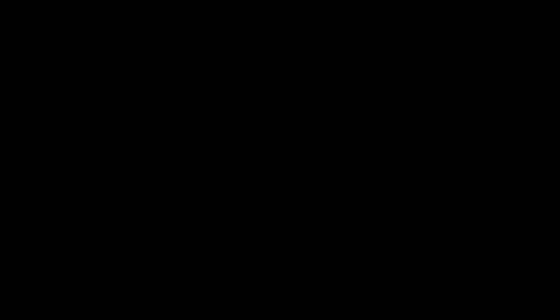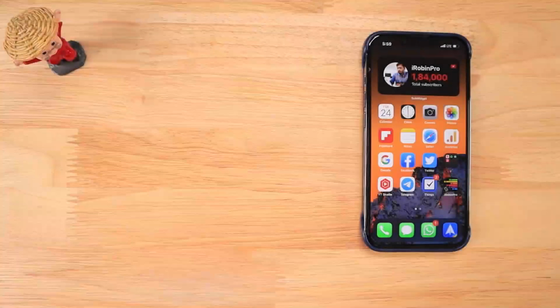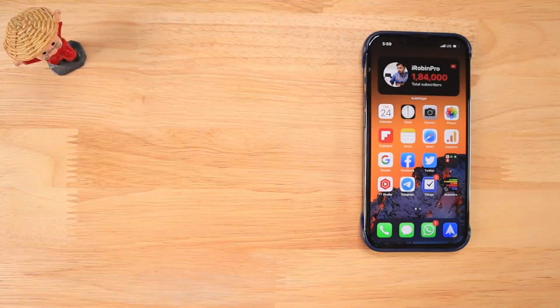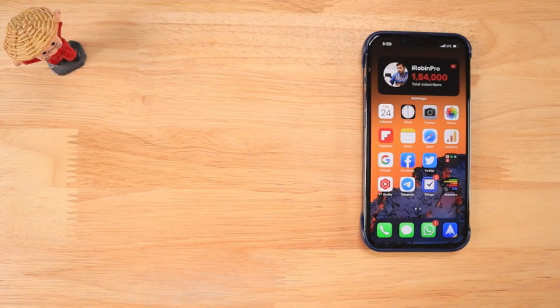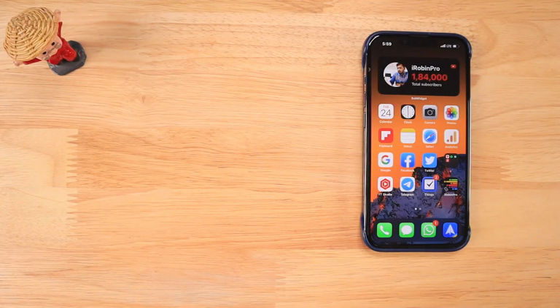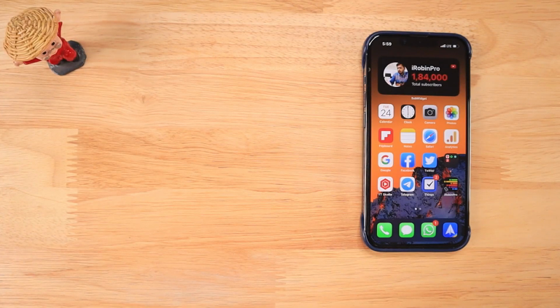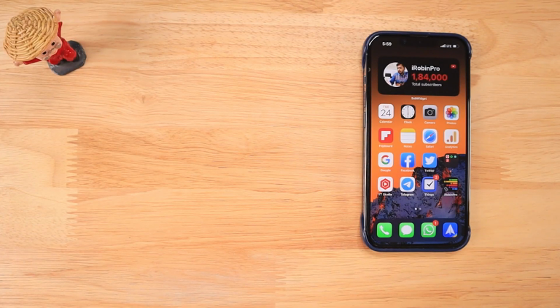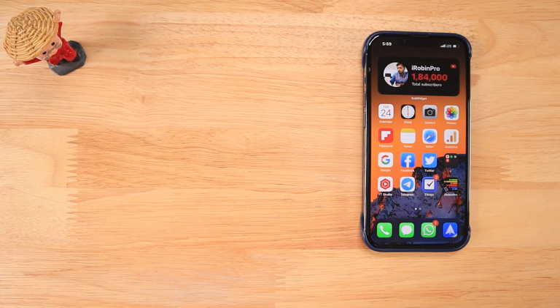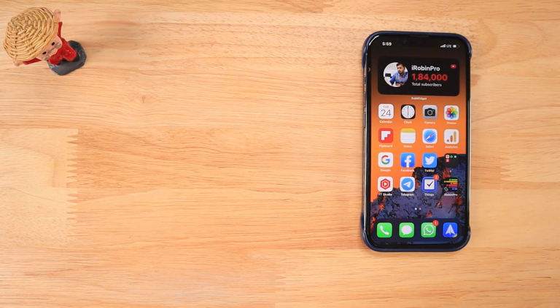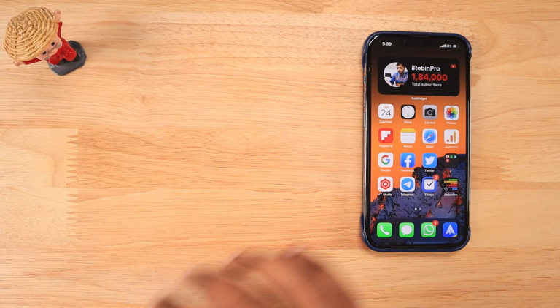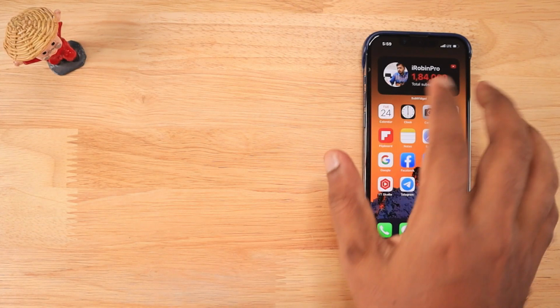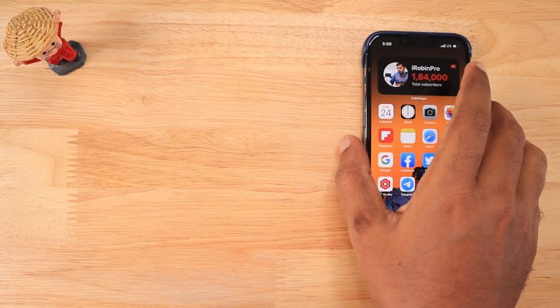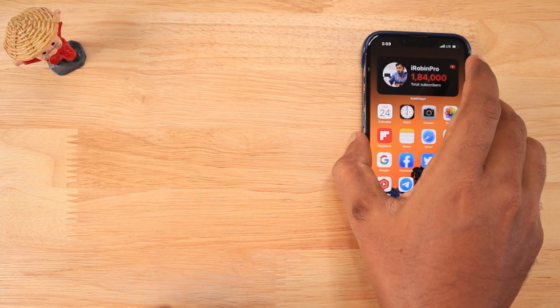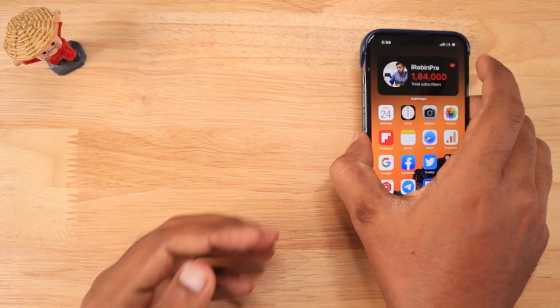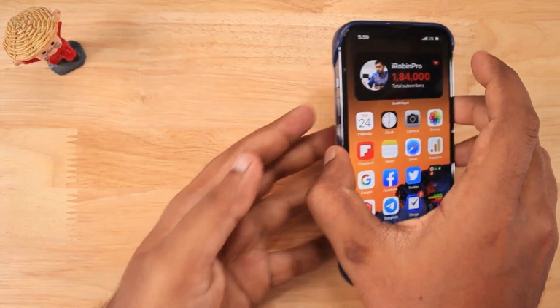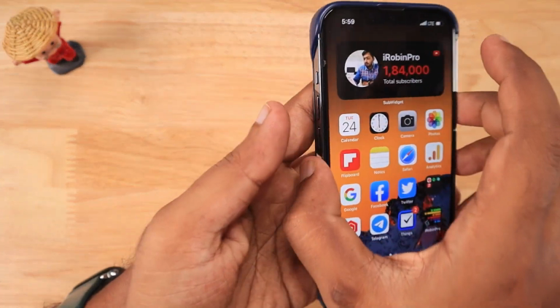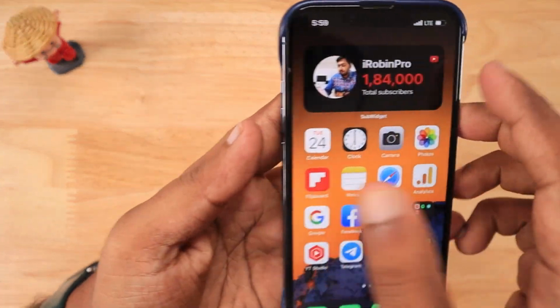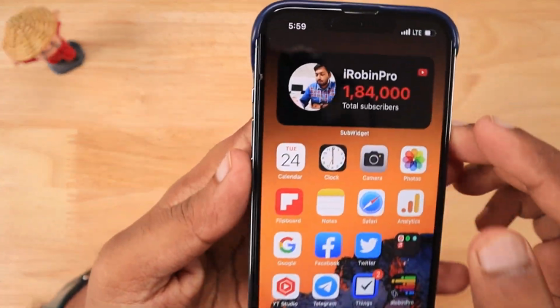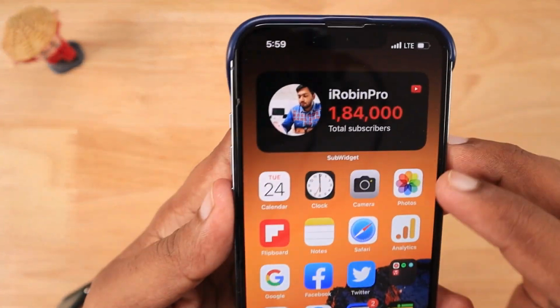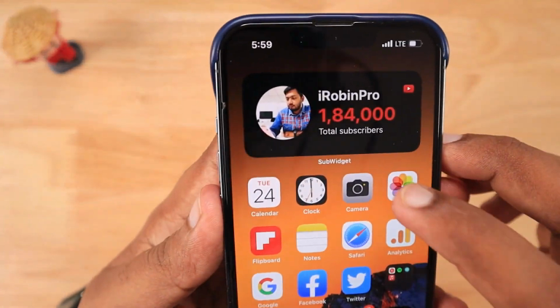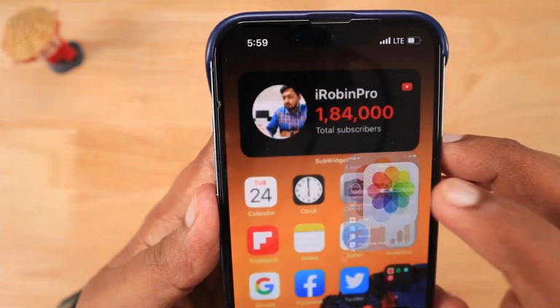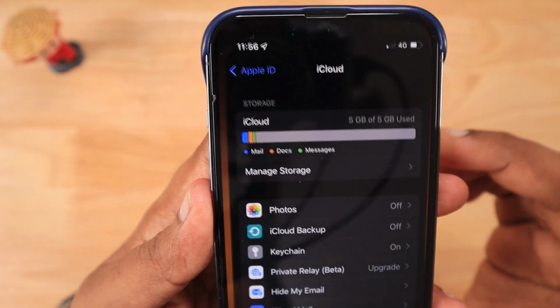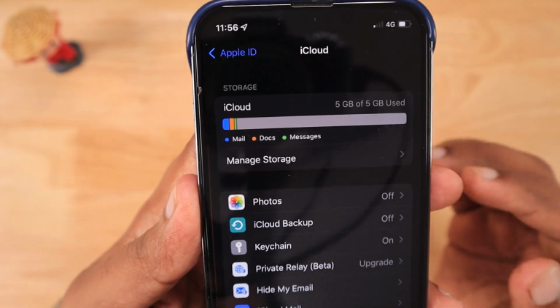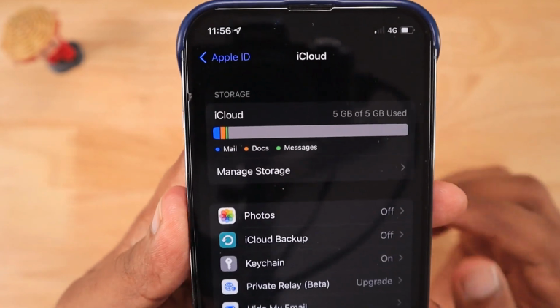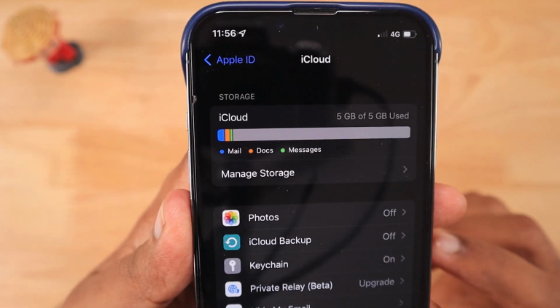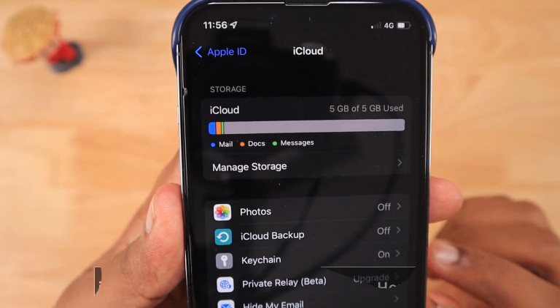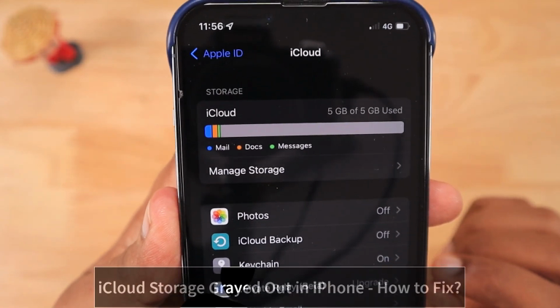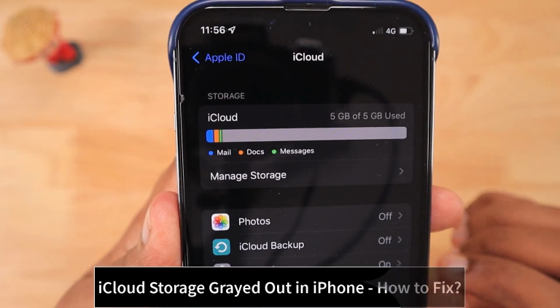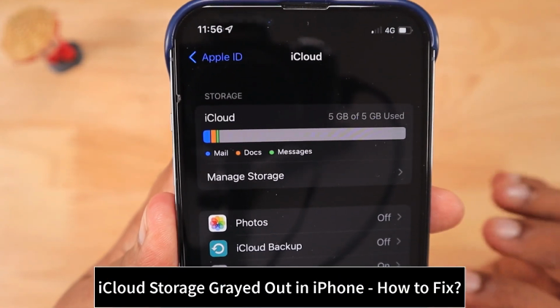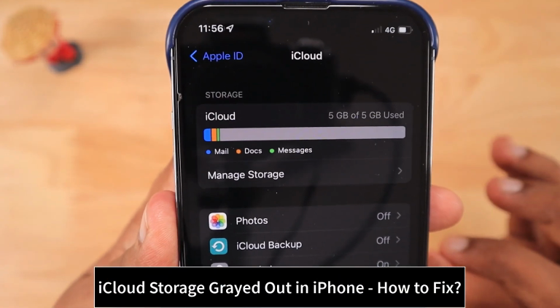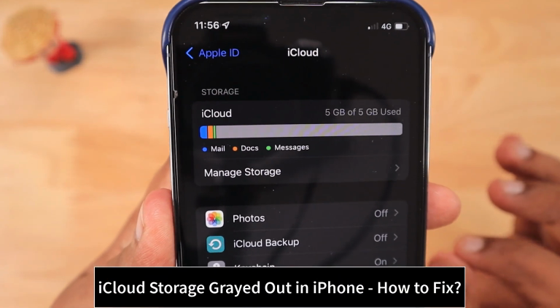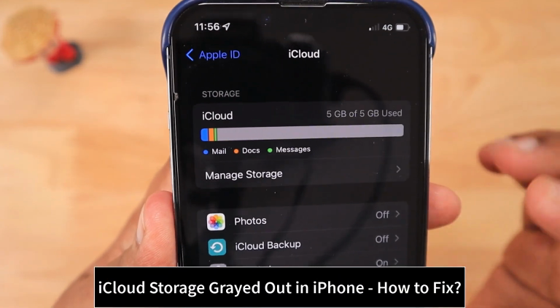Hello guys, how are you doing? In this episode, we are going to see how to fix iPhone's iCloud storage grayed out problem.